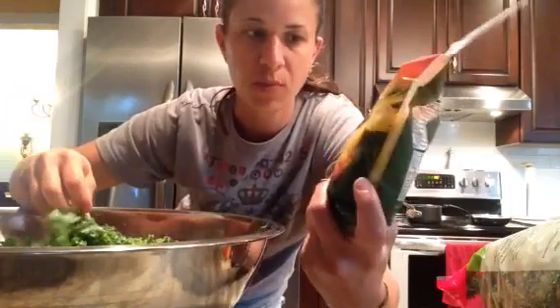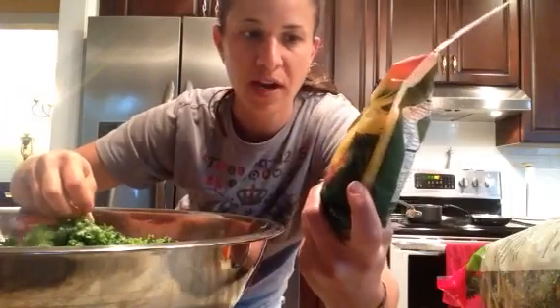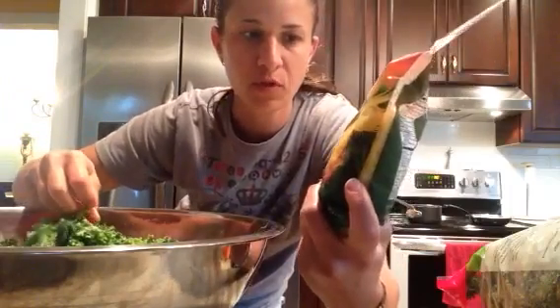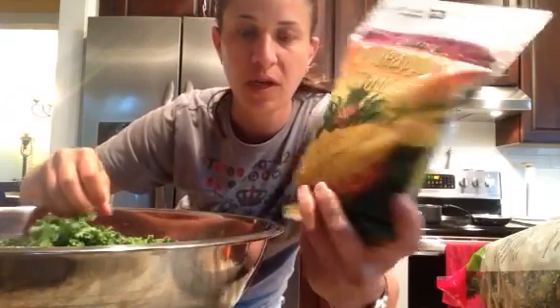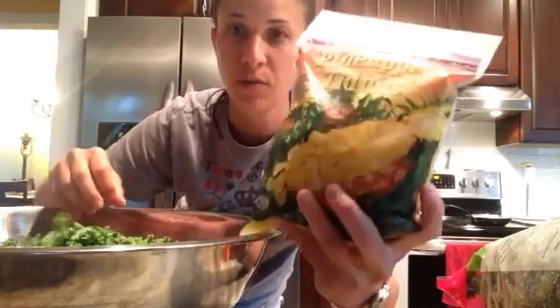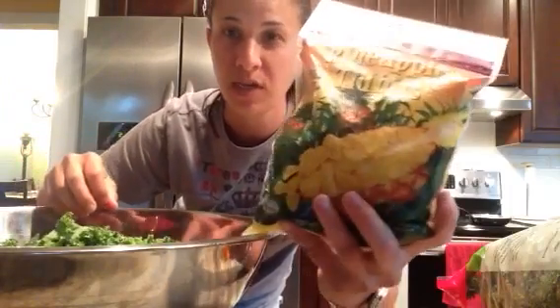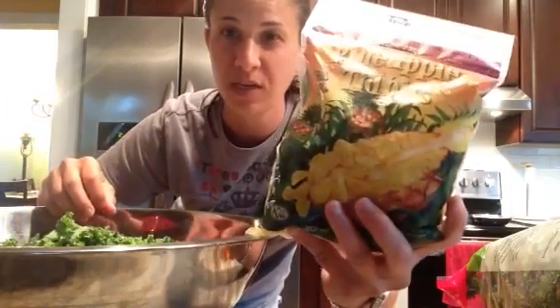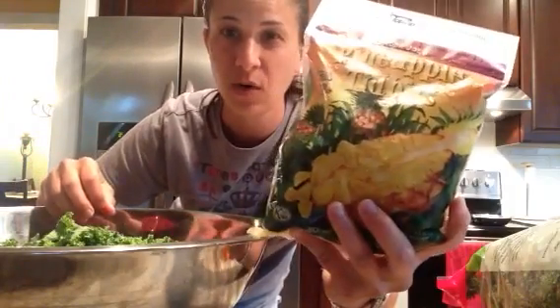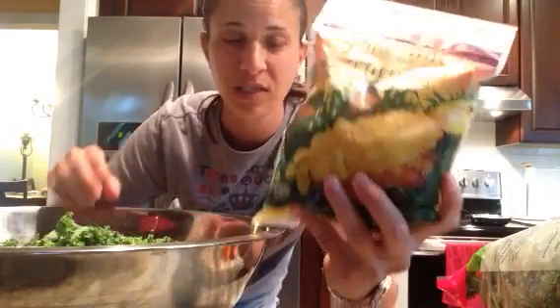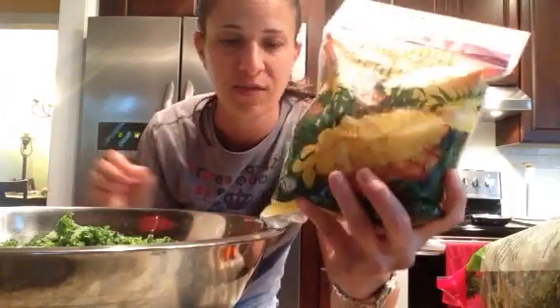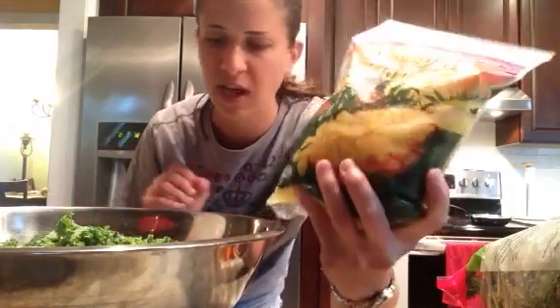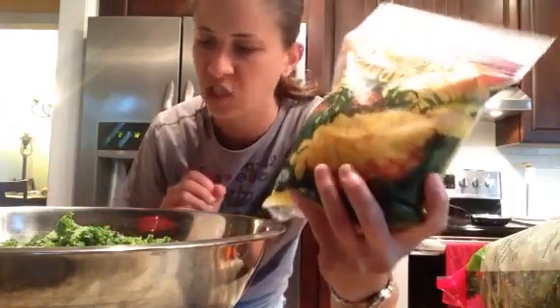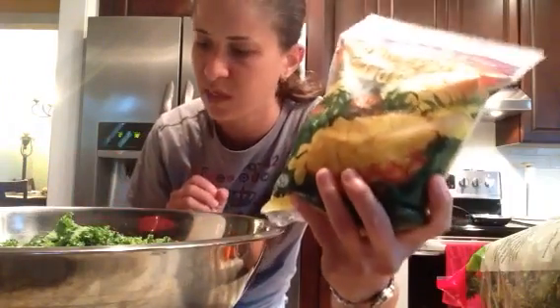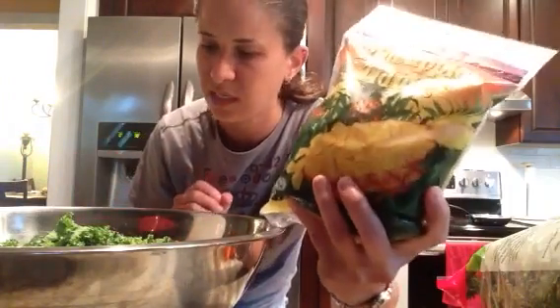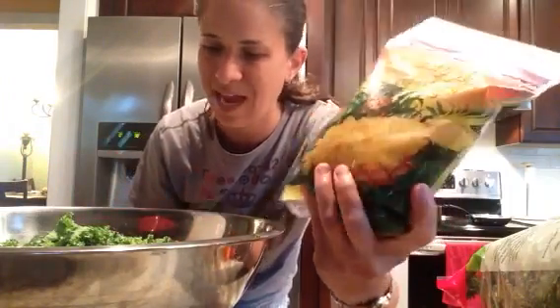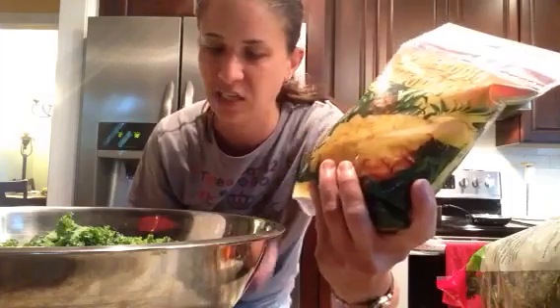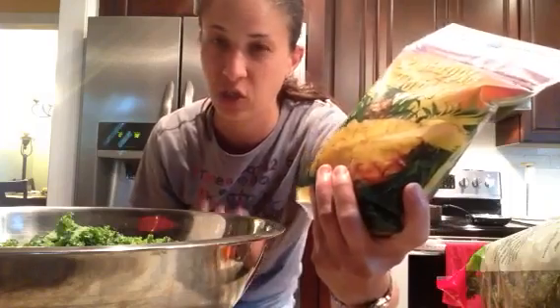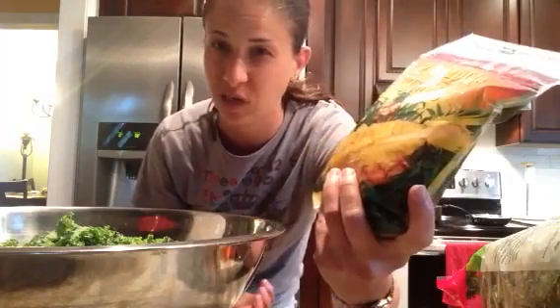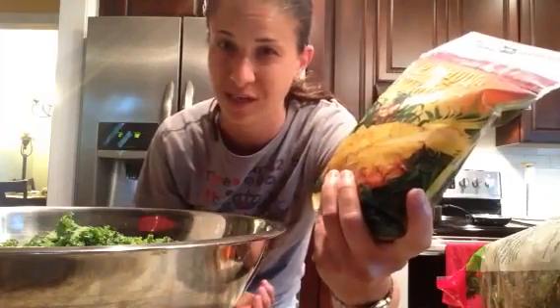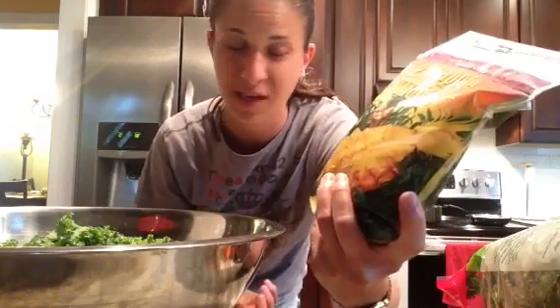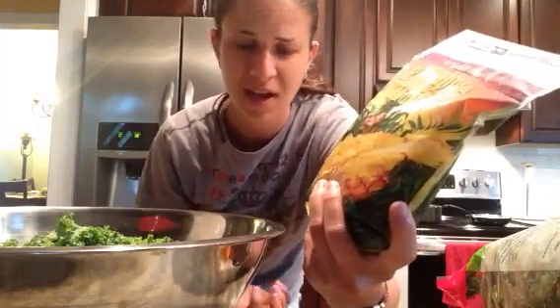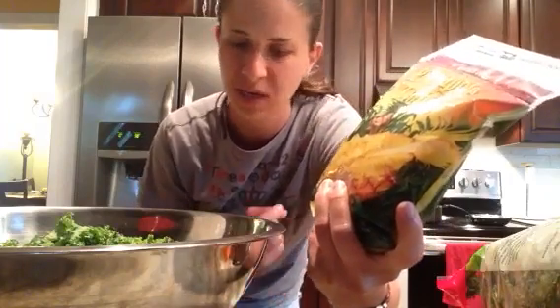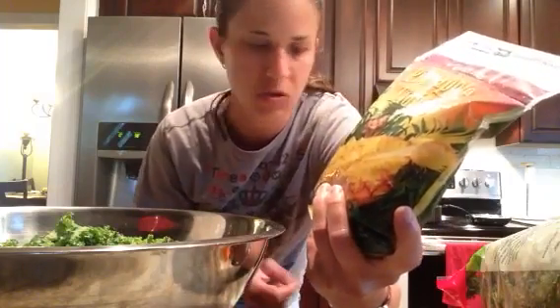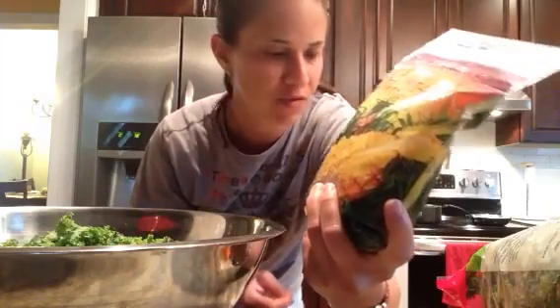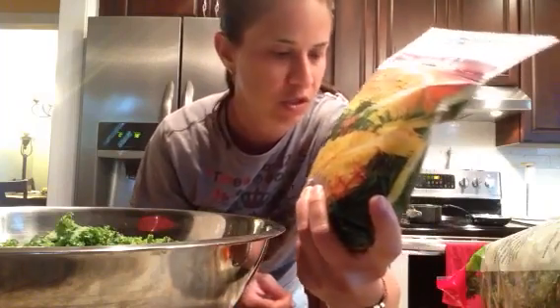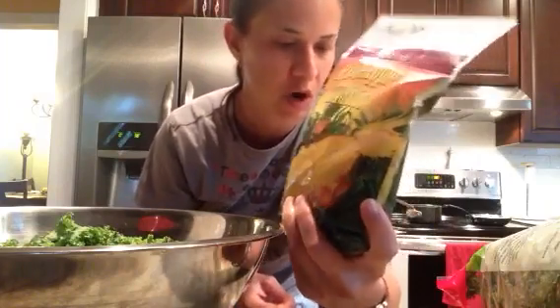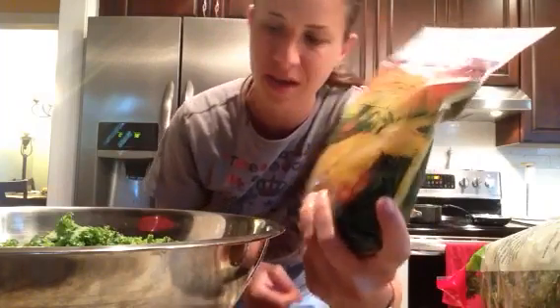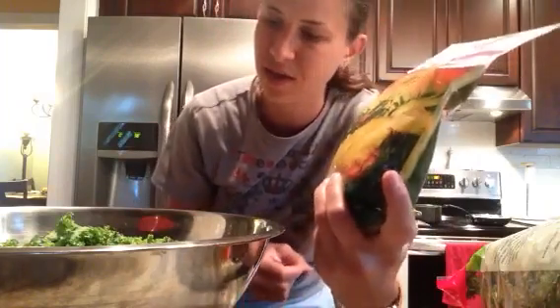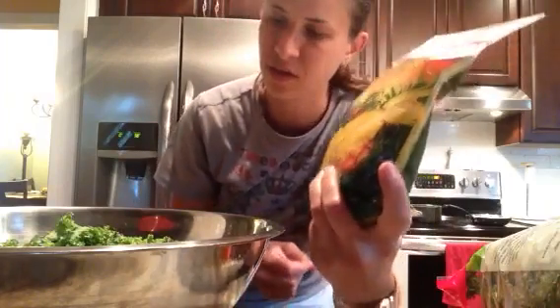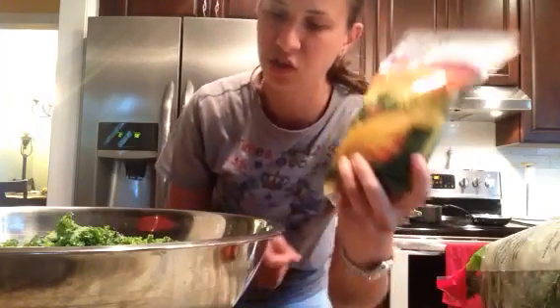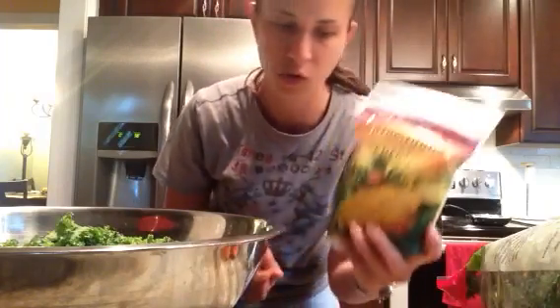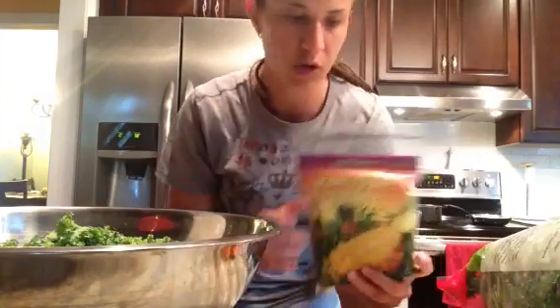The pineapple is going to help tenderize the kale, give it a nice sweetness, and act as the dressing. I'm telling you, give this a try — it is so good.